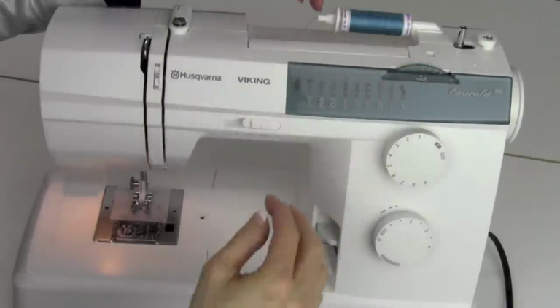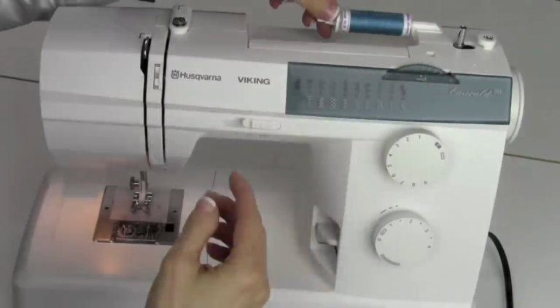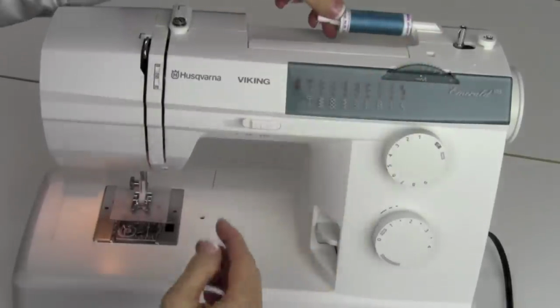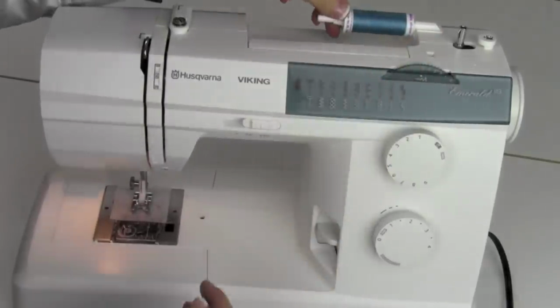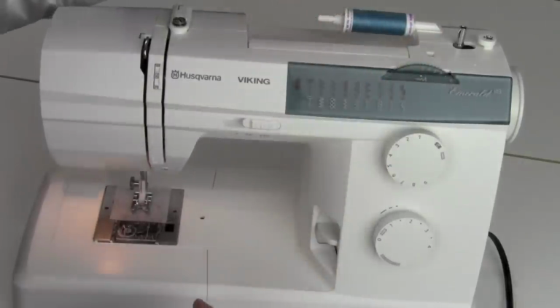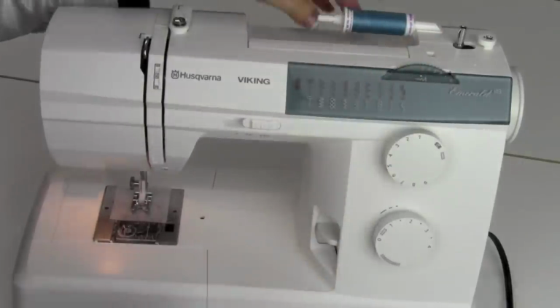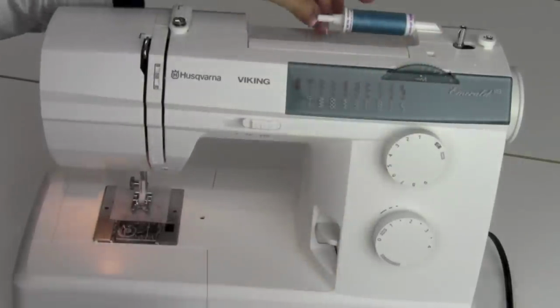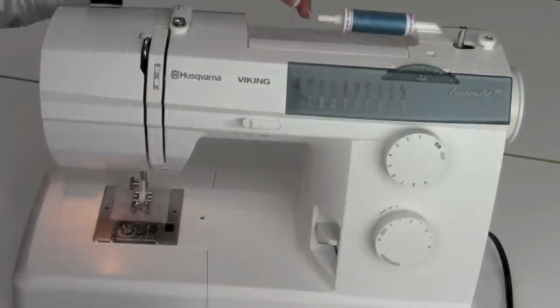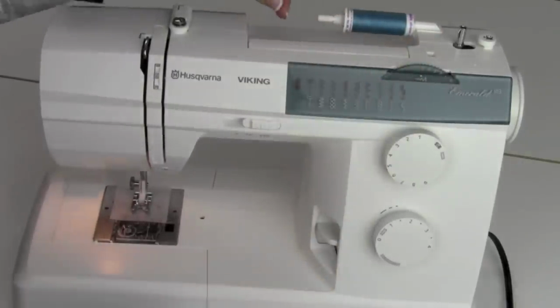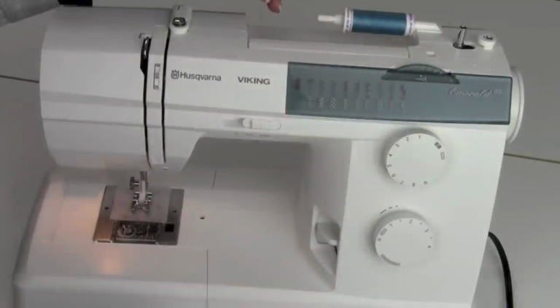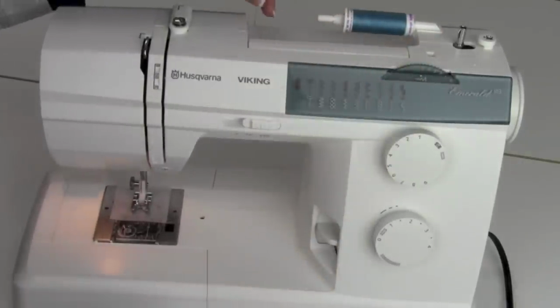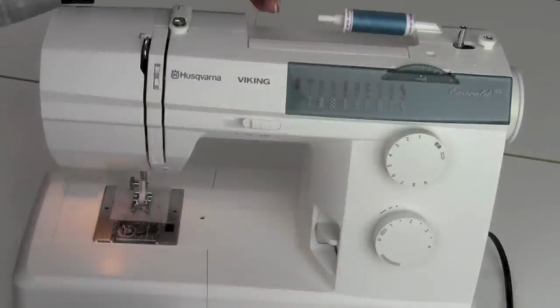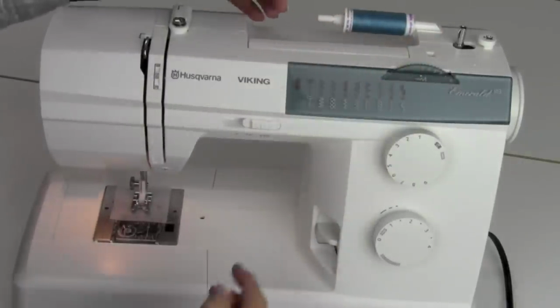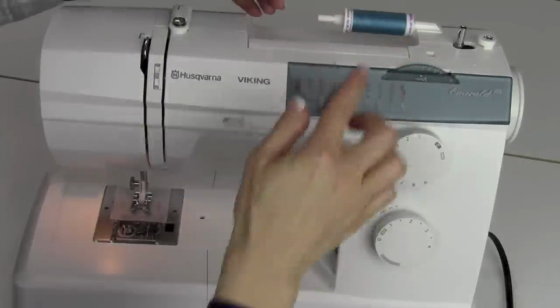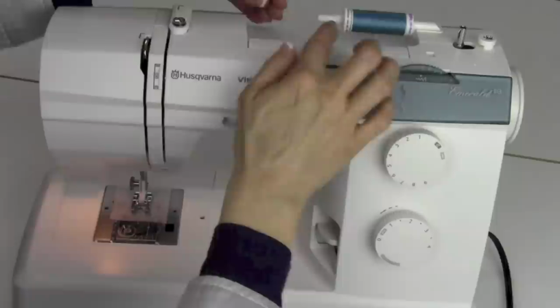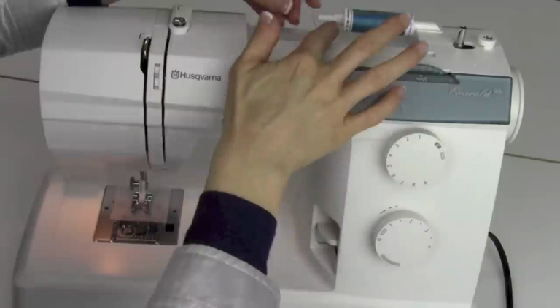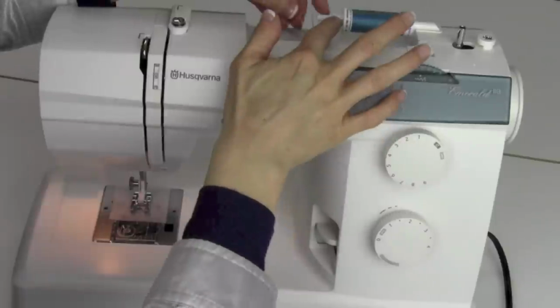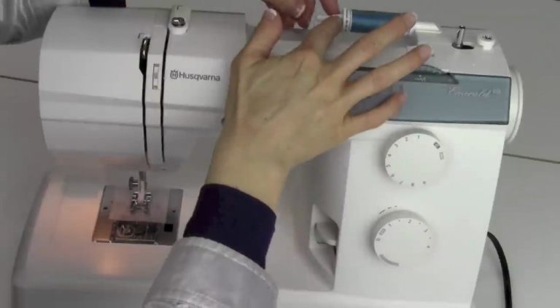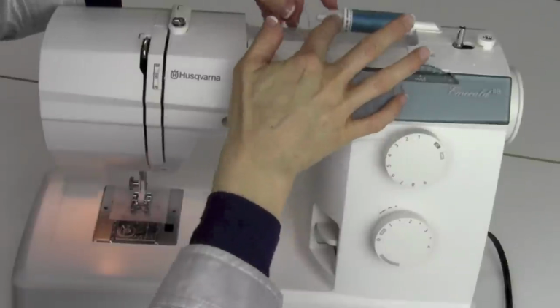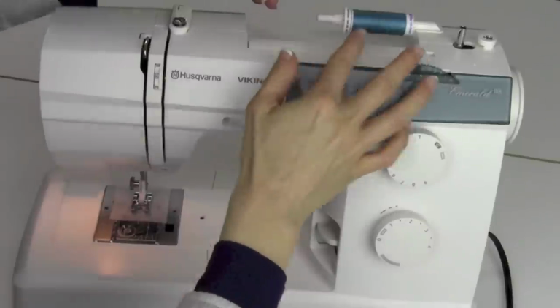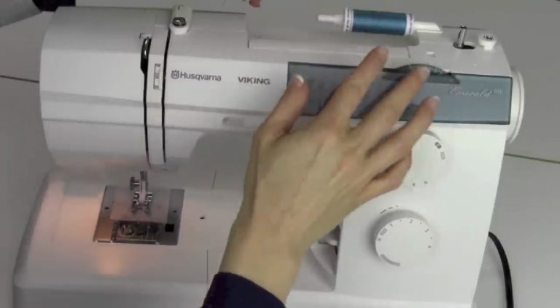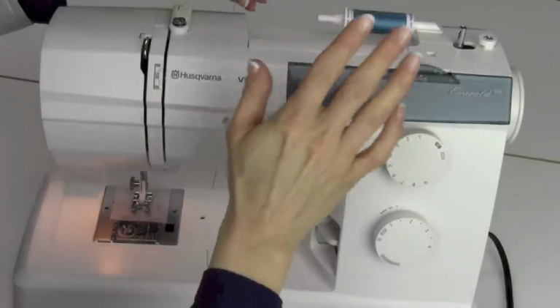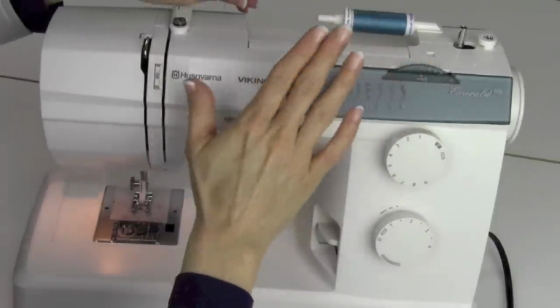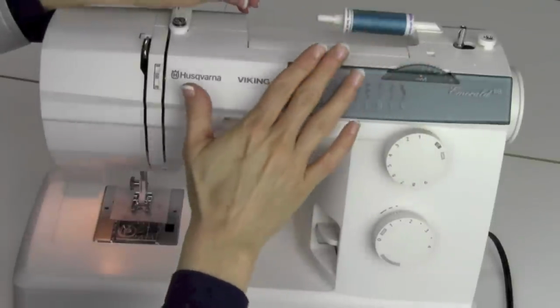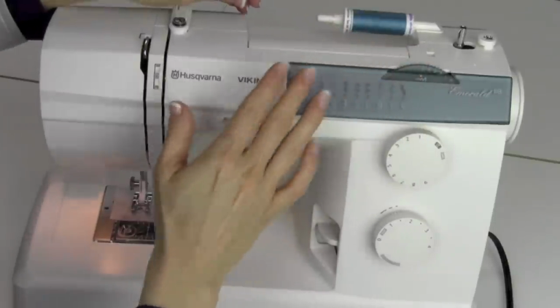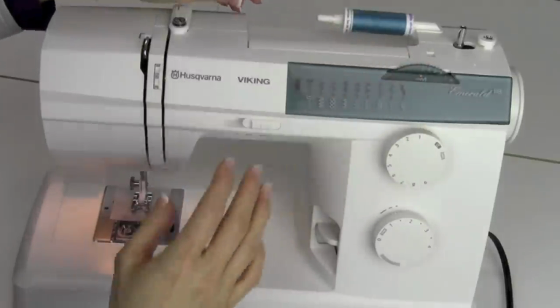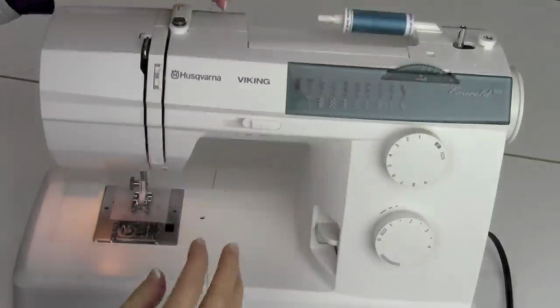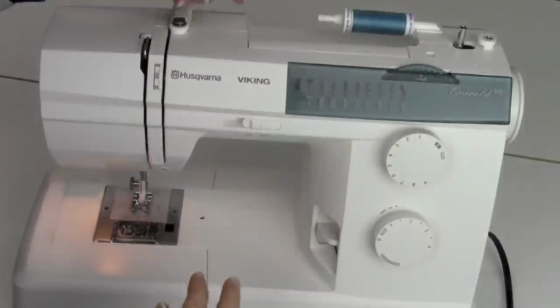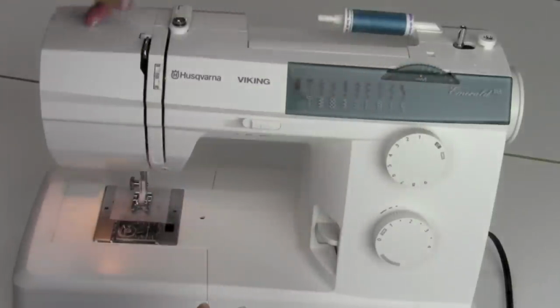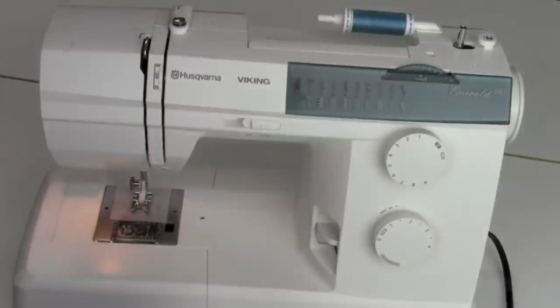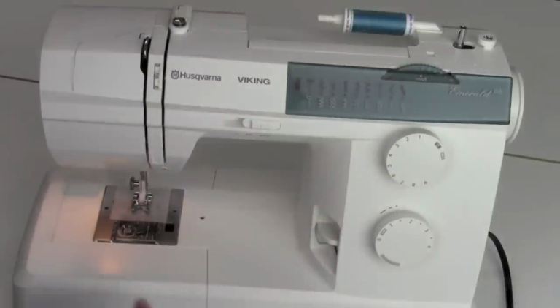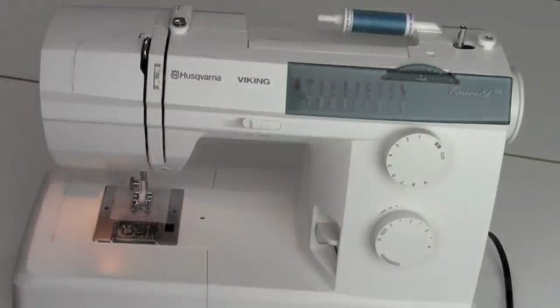That is key for success, because if there's a little gap in there, the thread will drop in, get tight, and tangle — it breaks your thread, breaks your needle. Not fun. So keep it nice and tight, and we're going to start off by winding a bobbin.